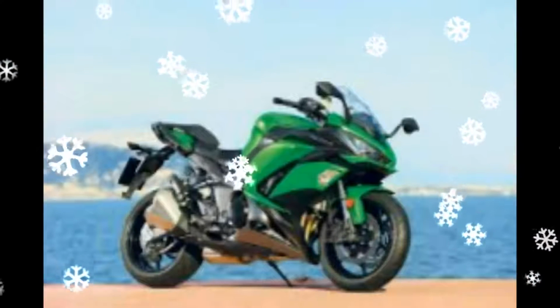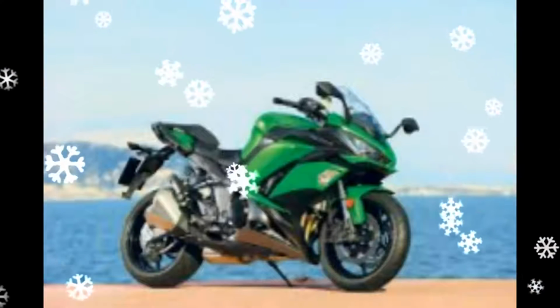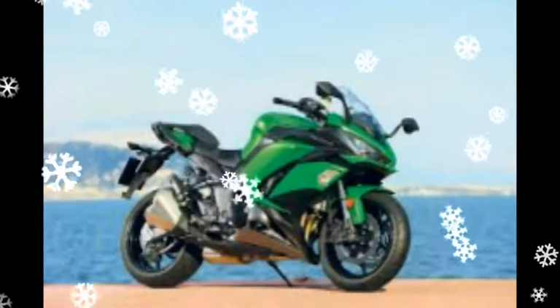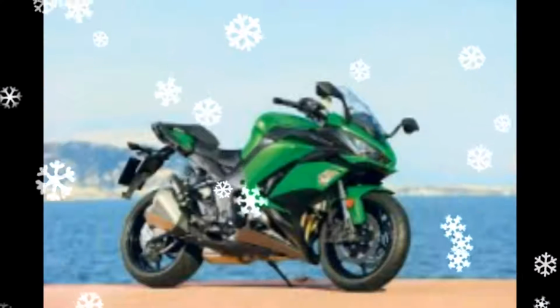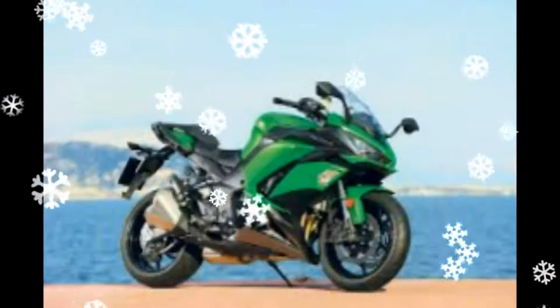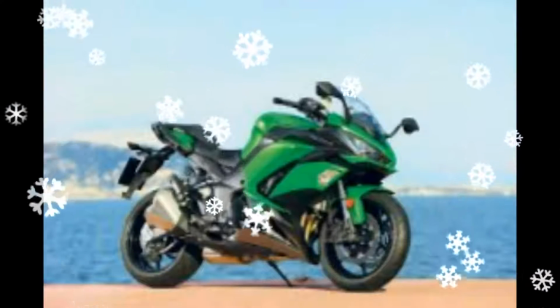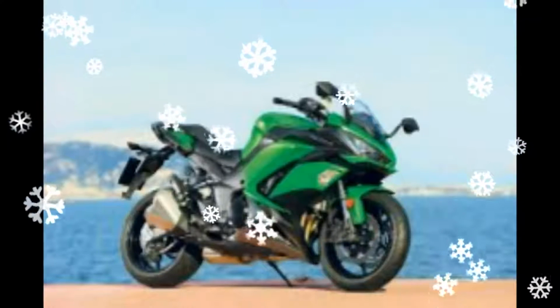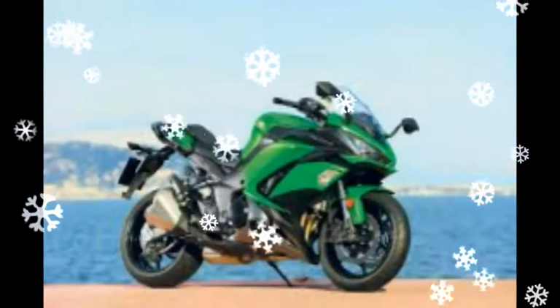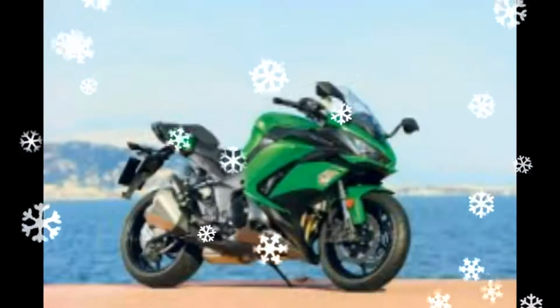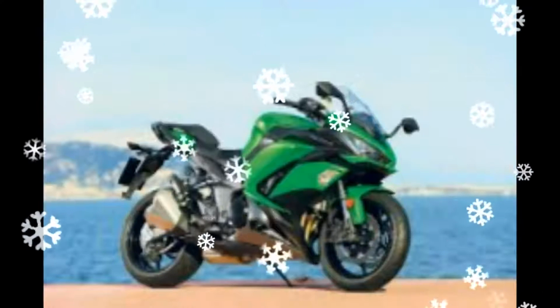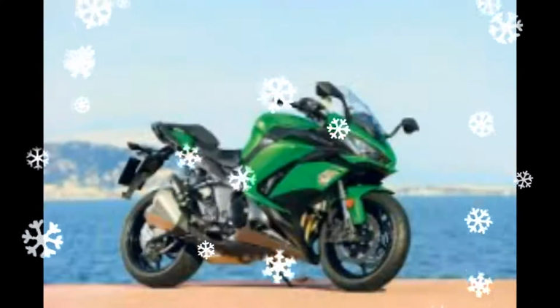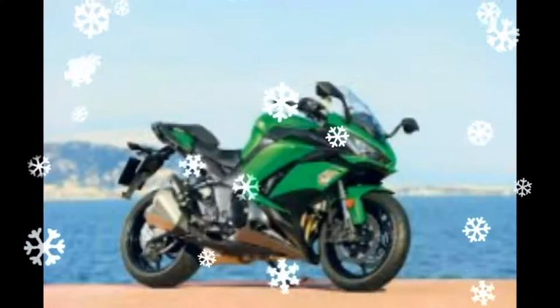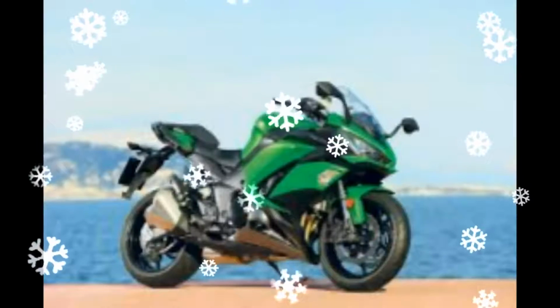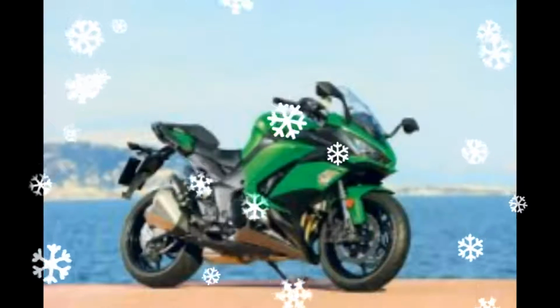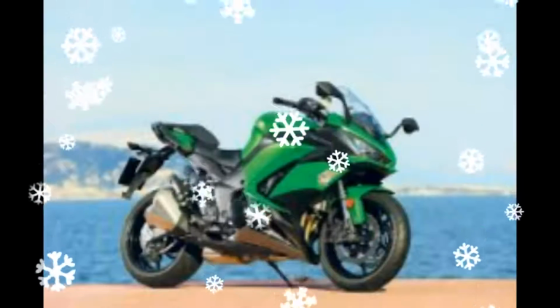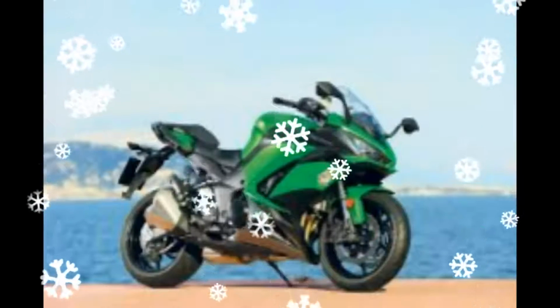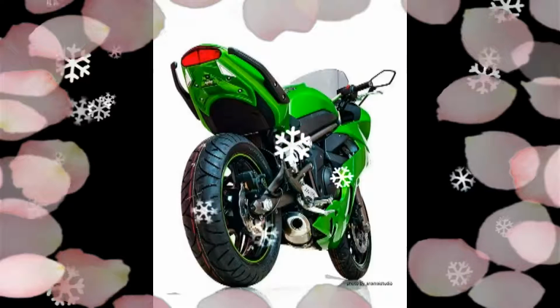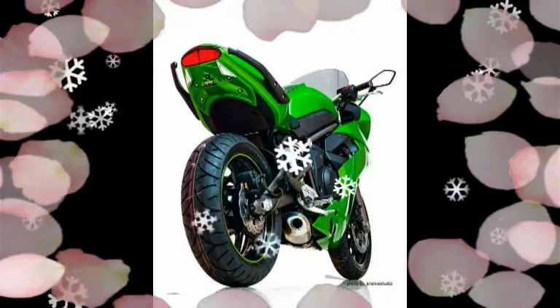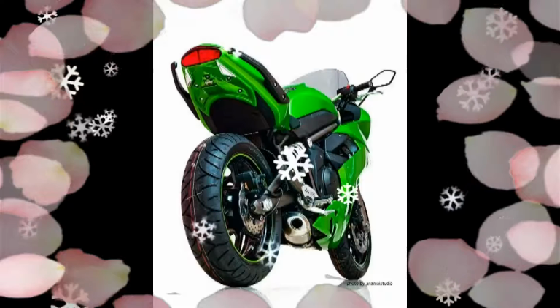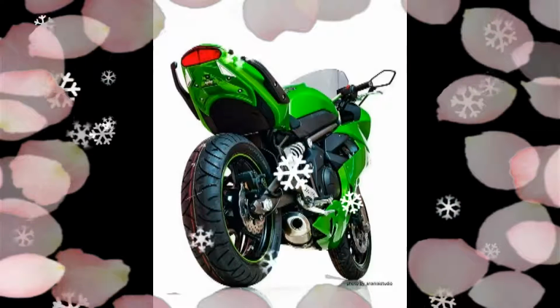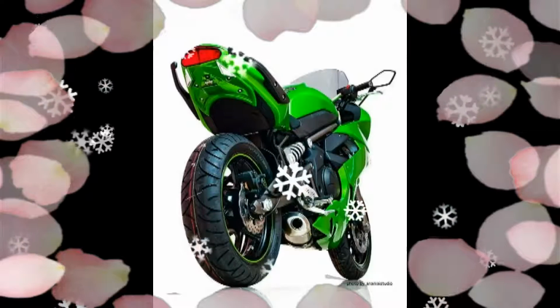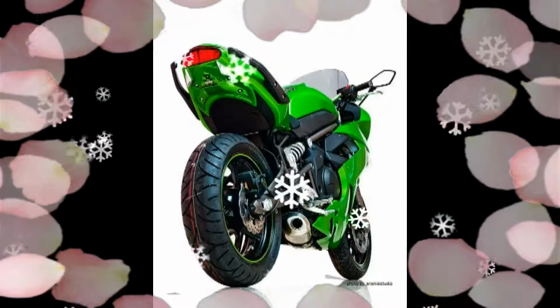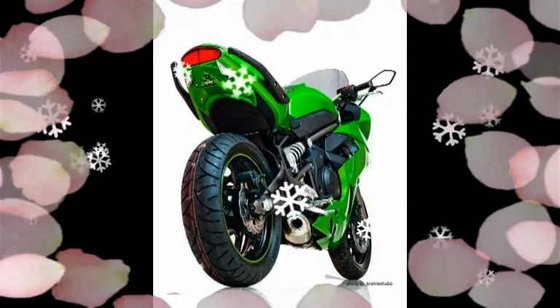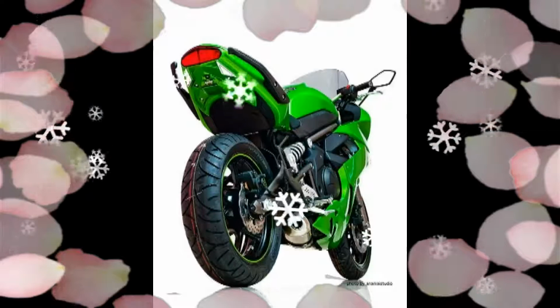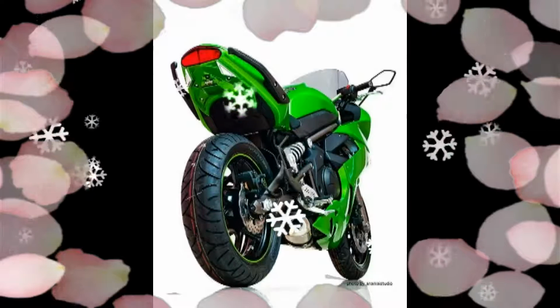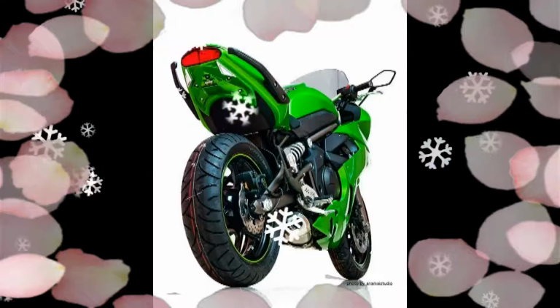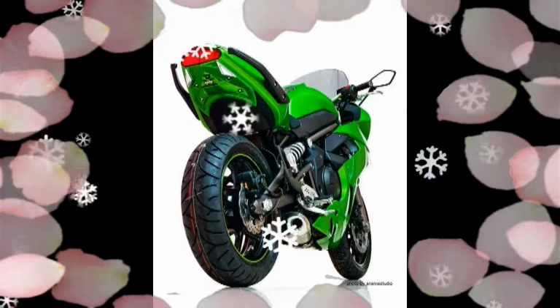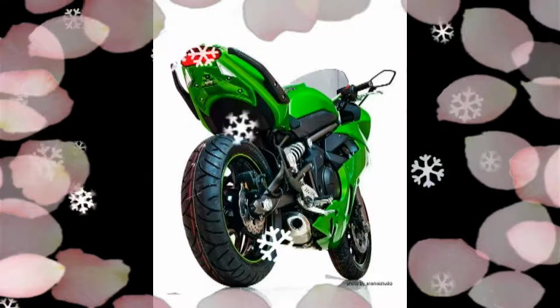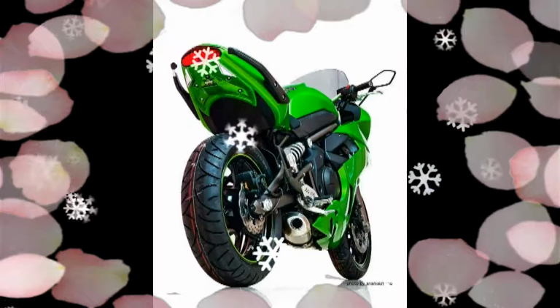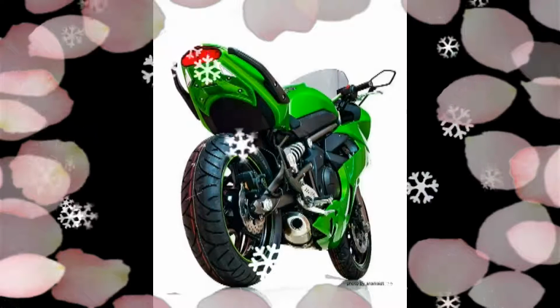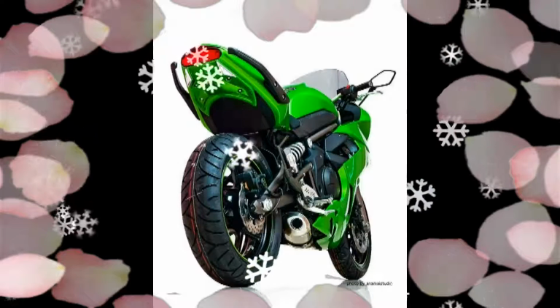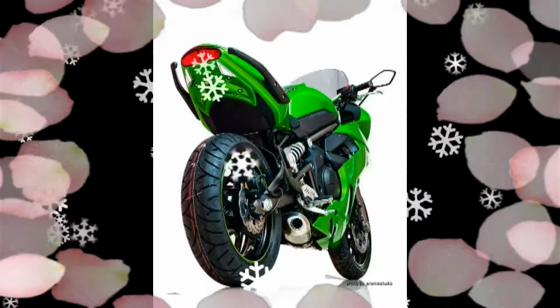Kawasaki also revised the pannier system, as the current model's panniers can be a little finicky to get on and off.